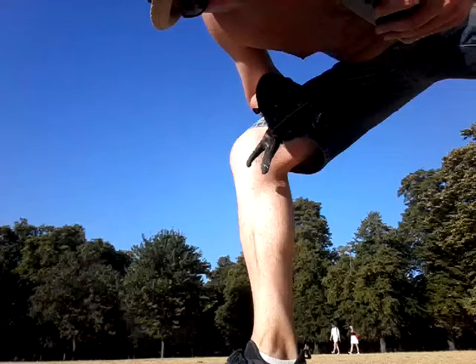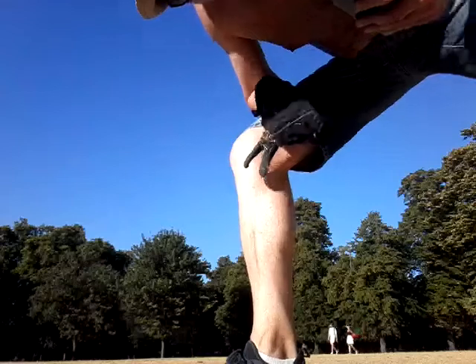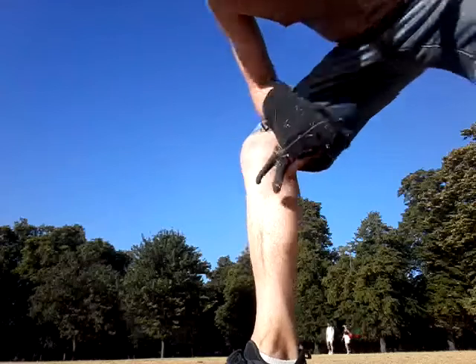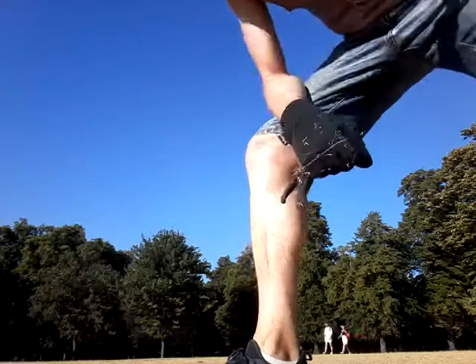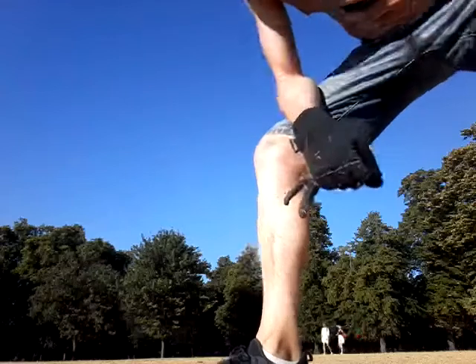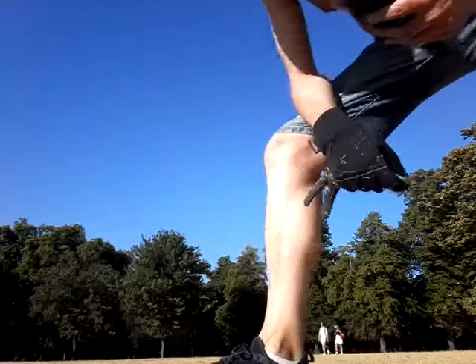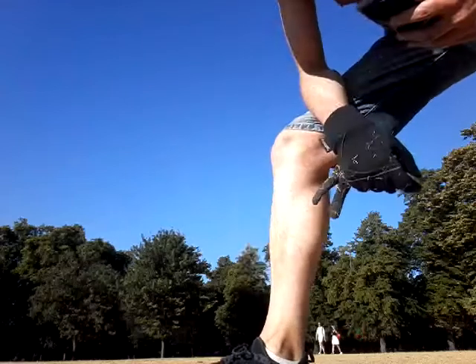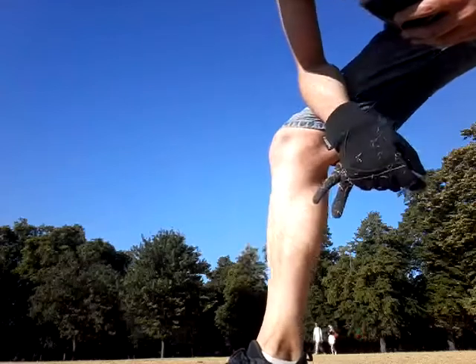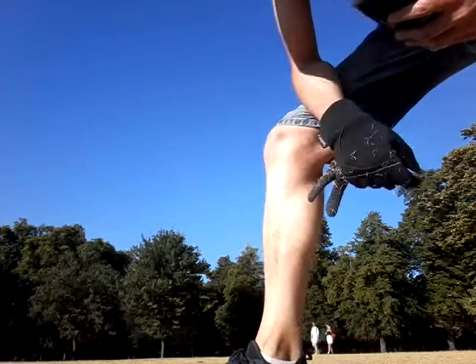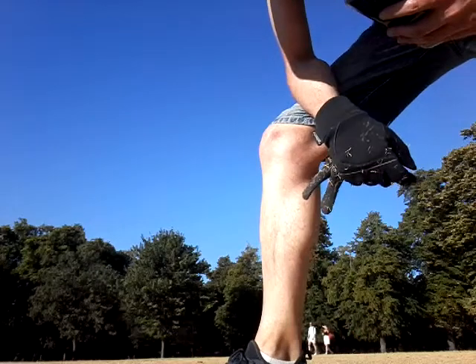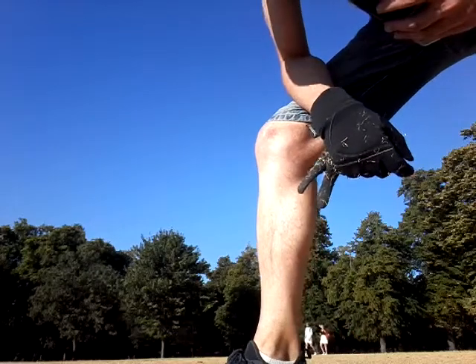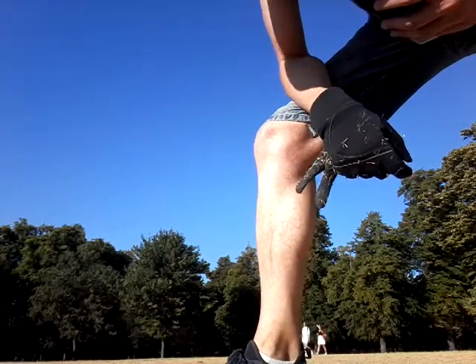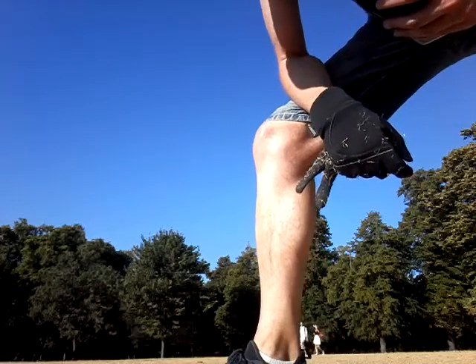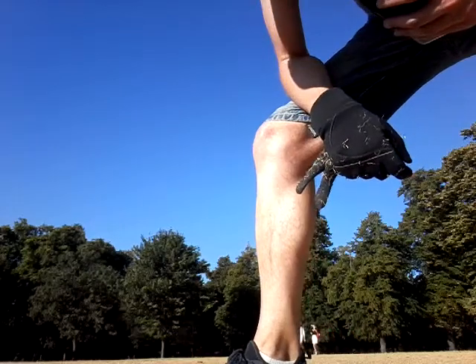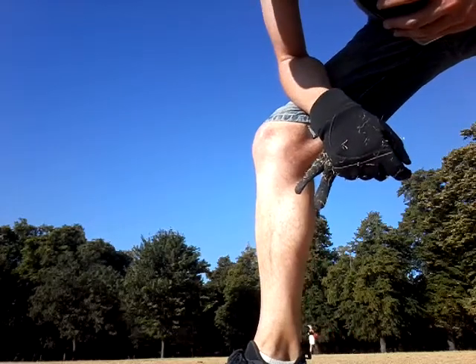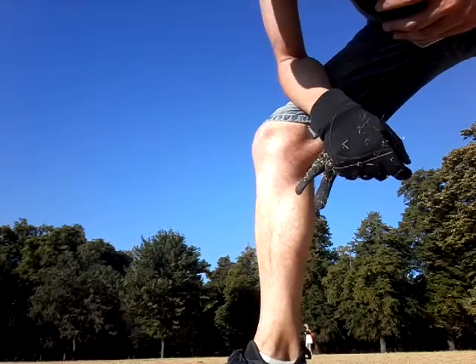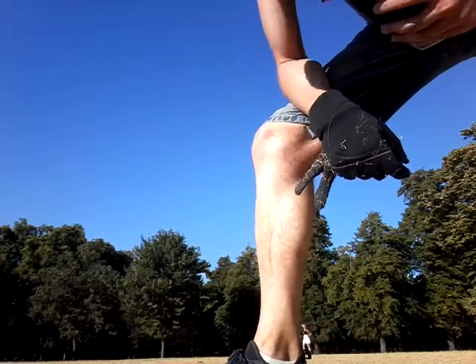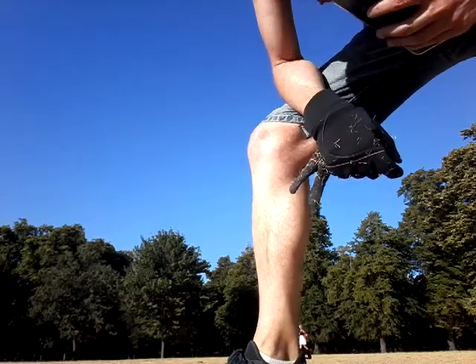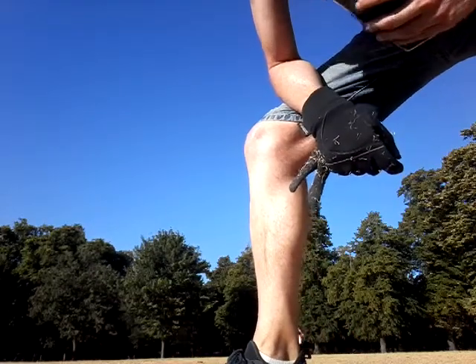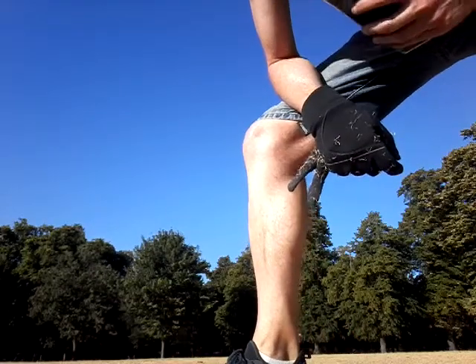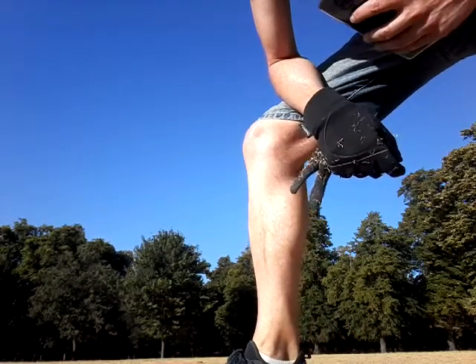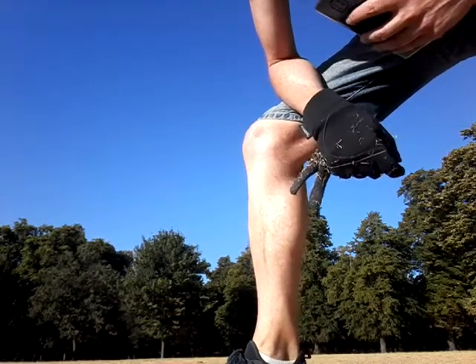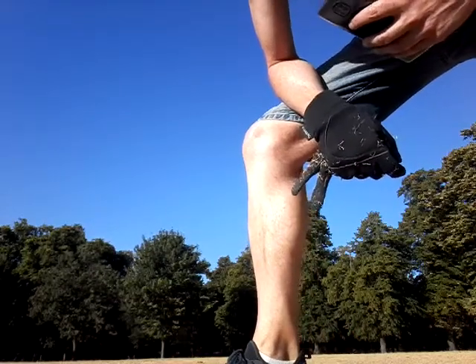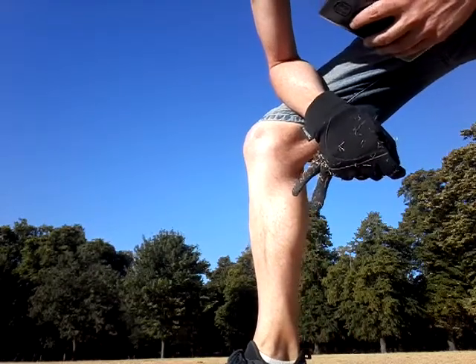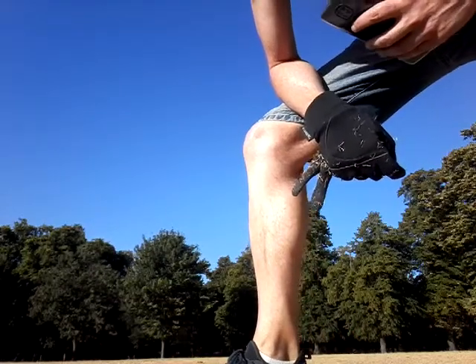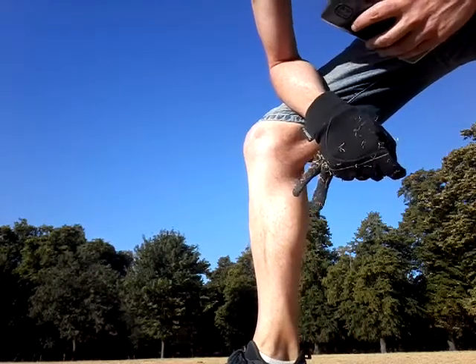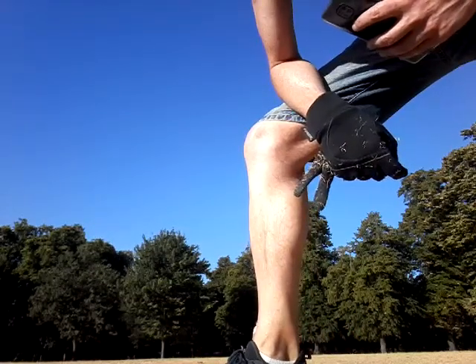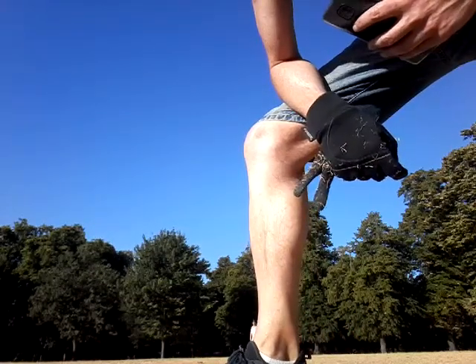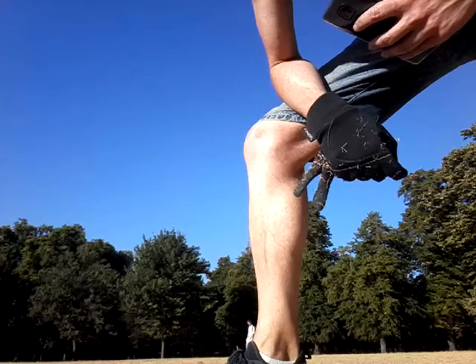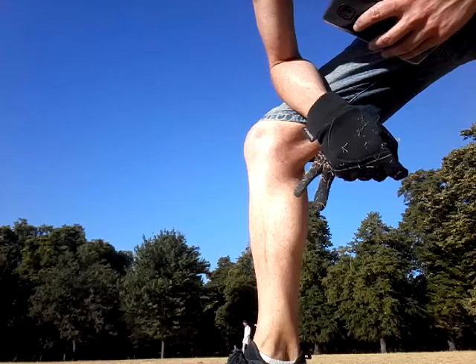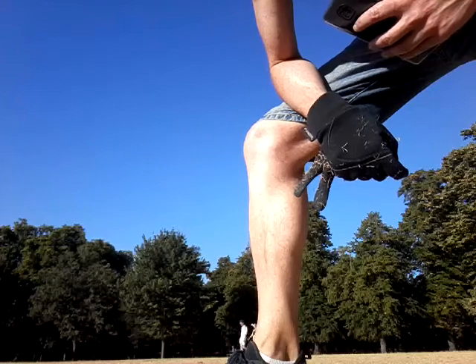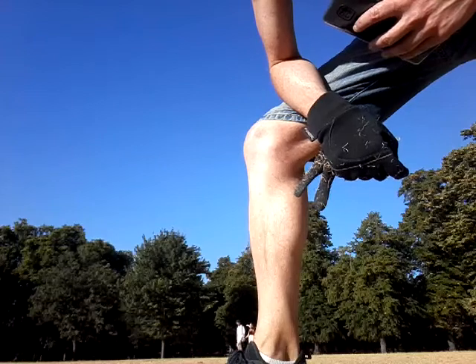Good evening friends, it's super hot here, but we're gonna do some dance, dance, dance fitness.